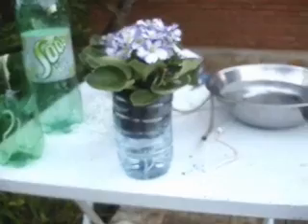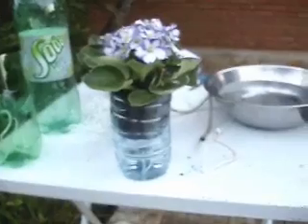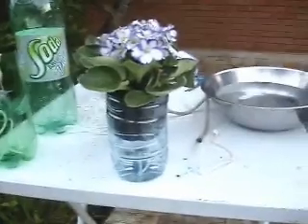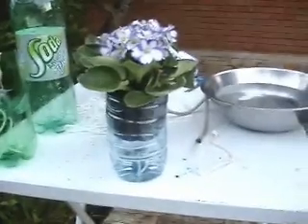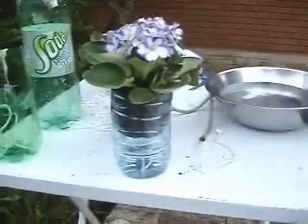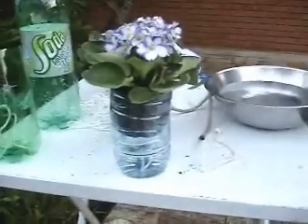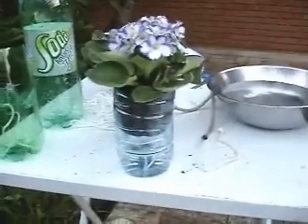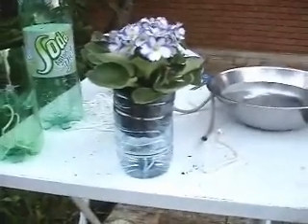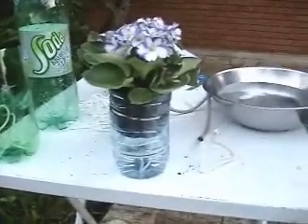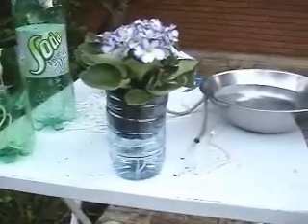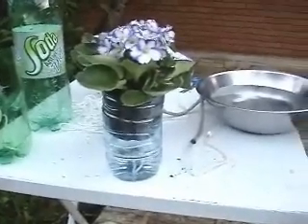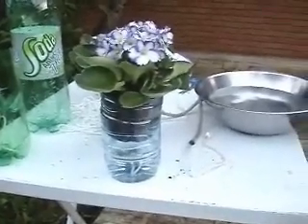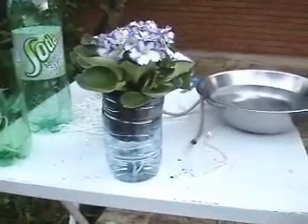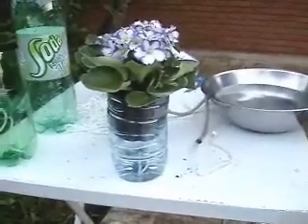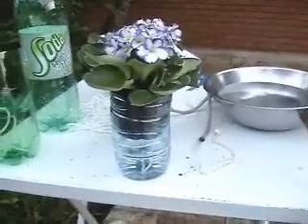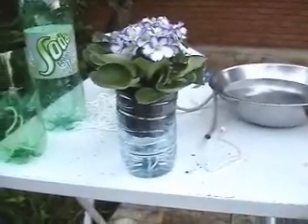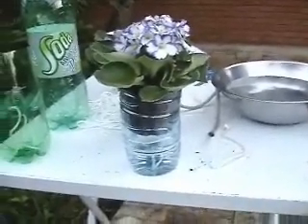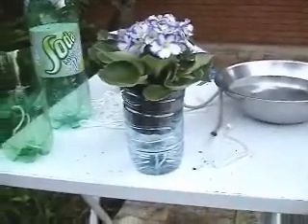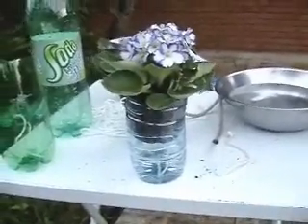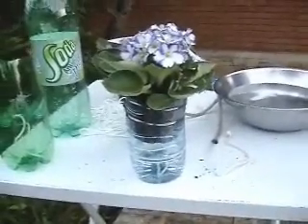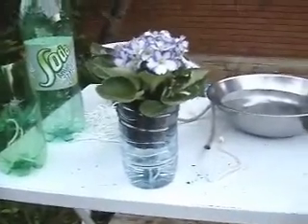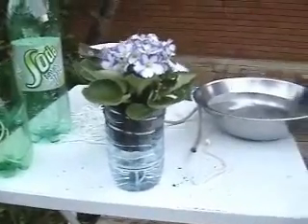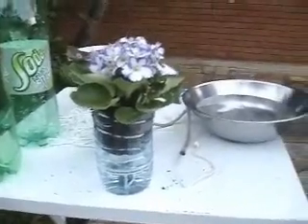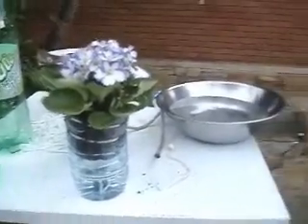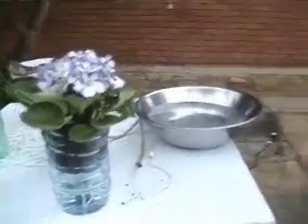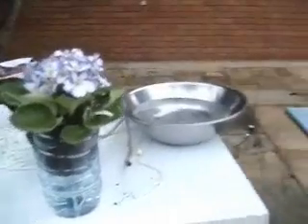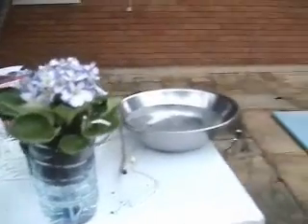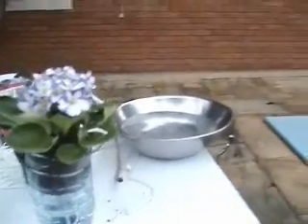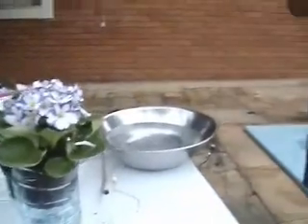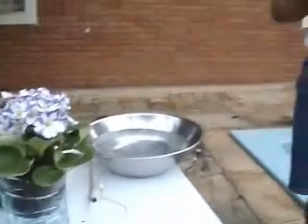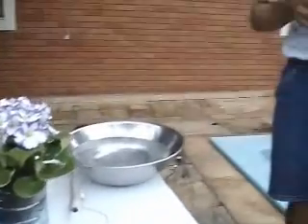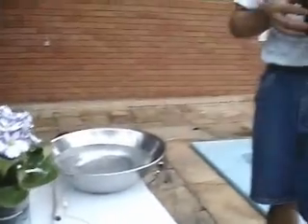Hello, I'm going to explain to you about my project with self-watering plants.